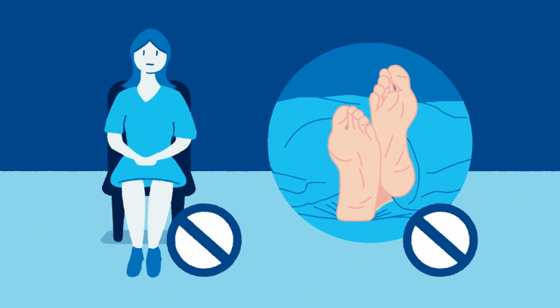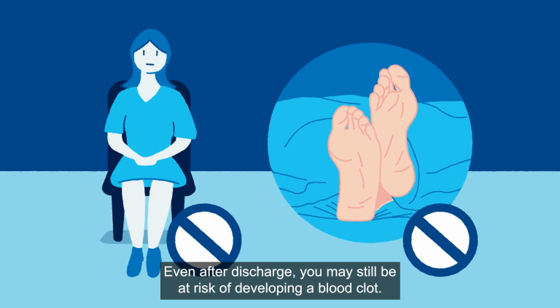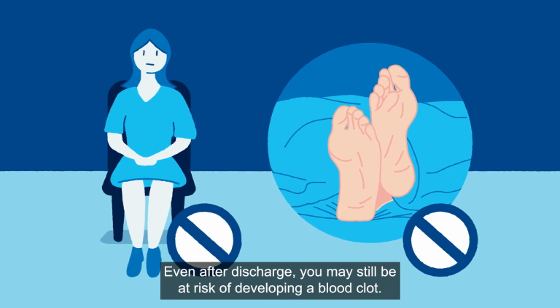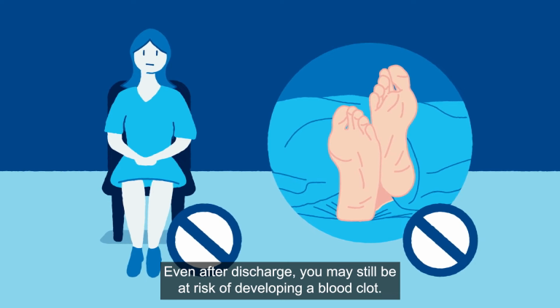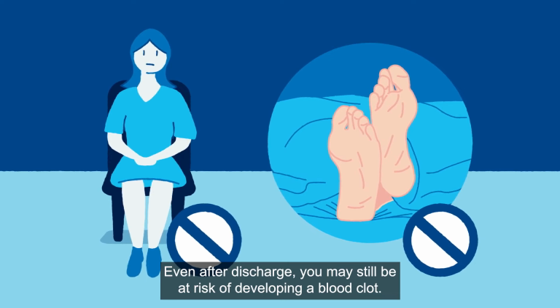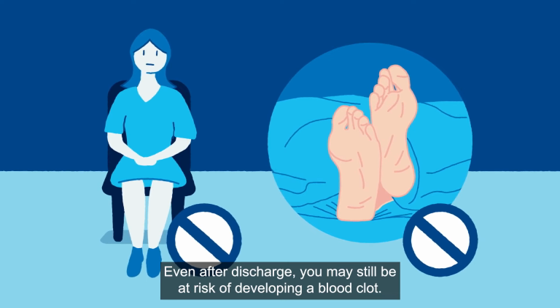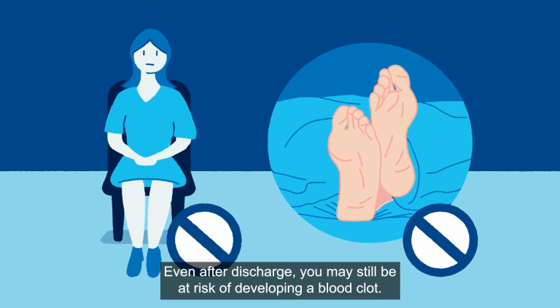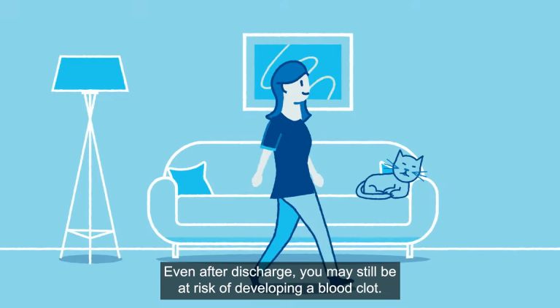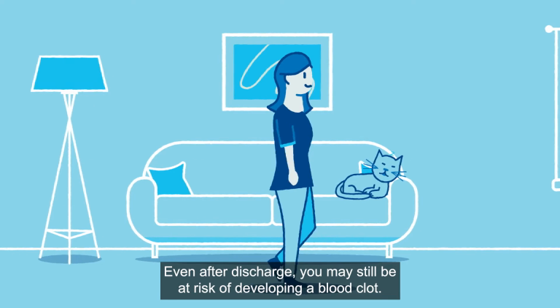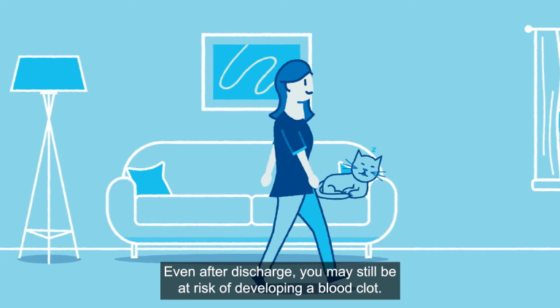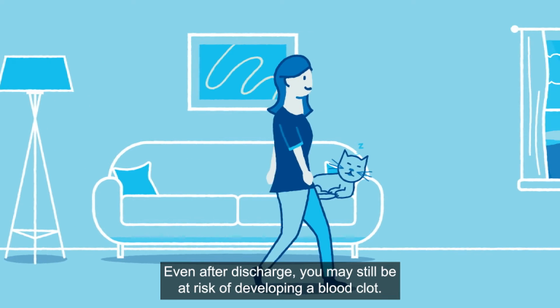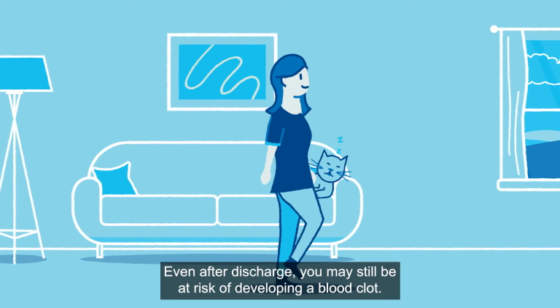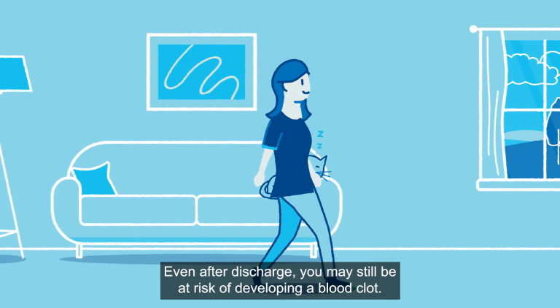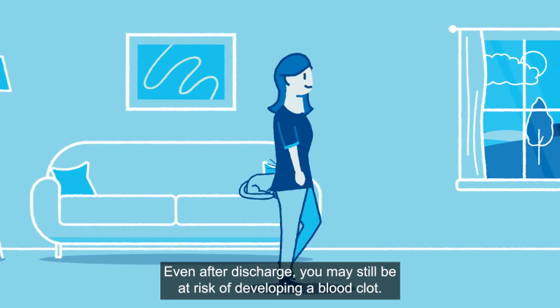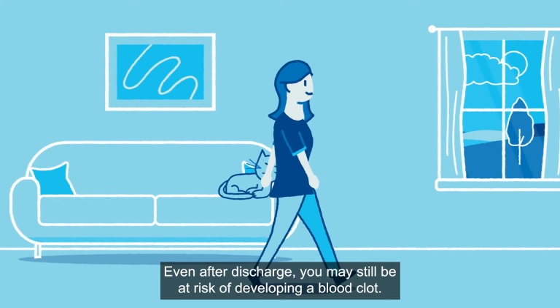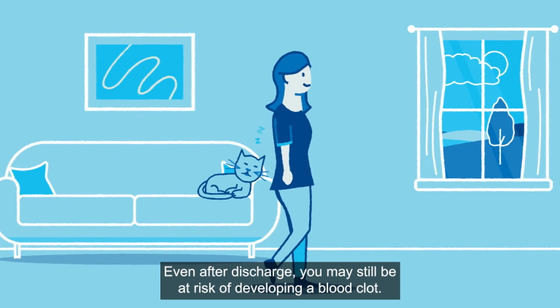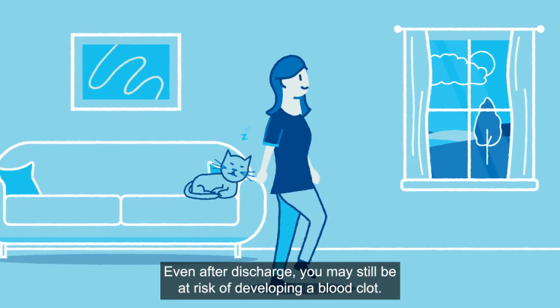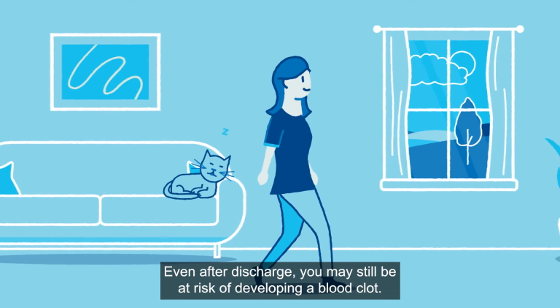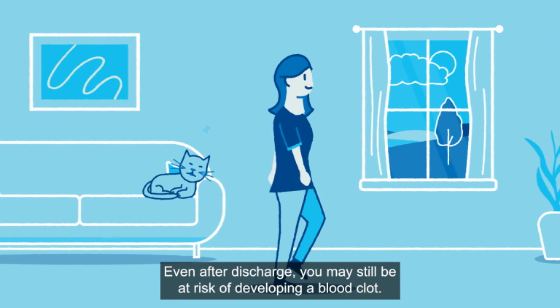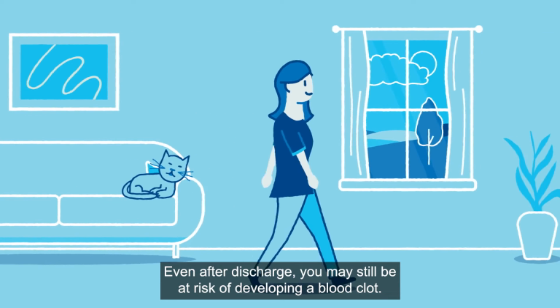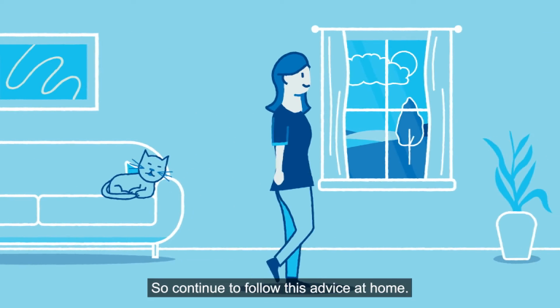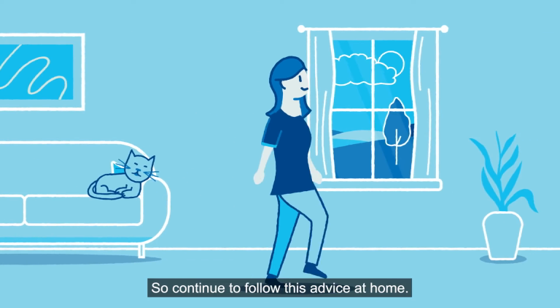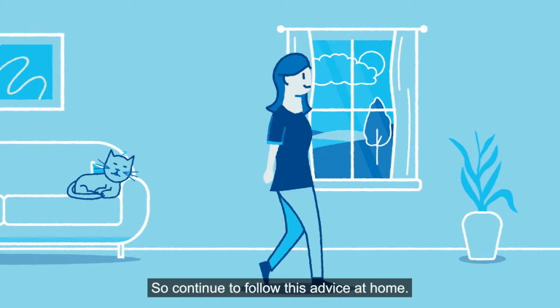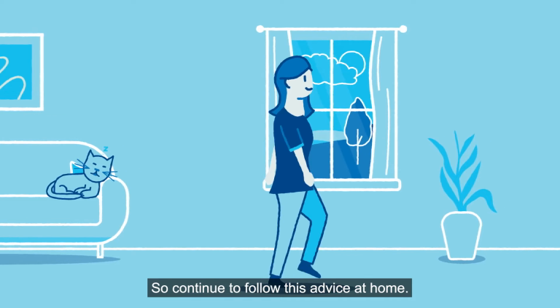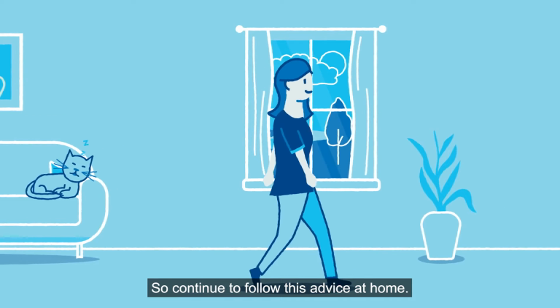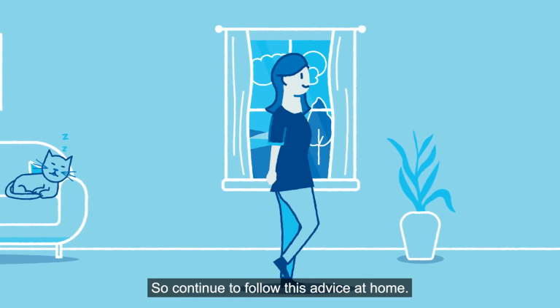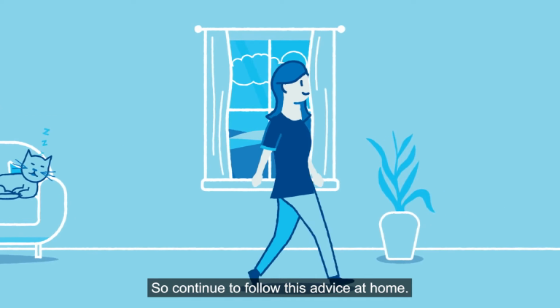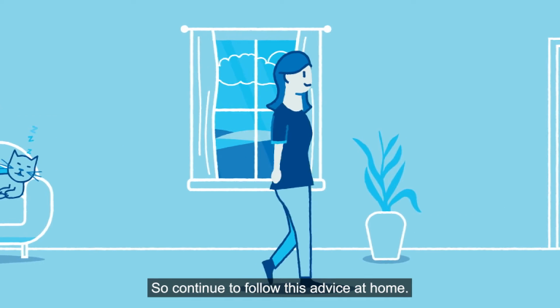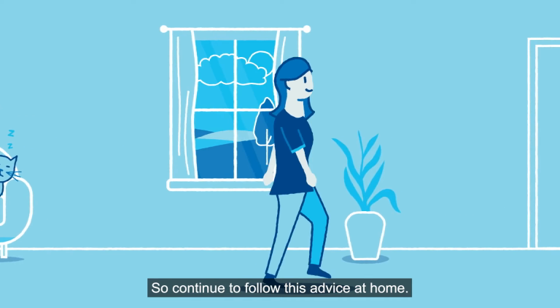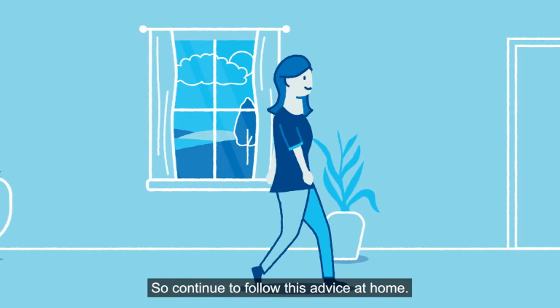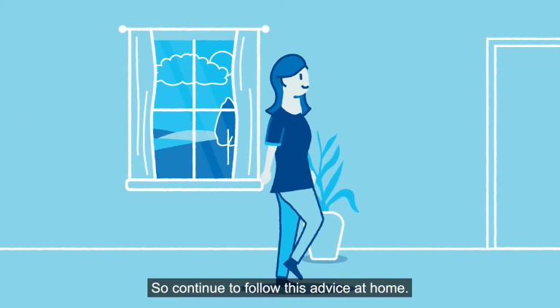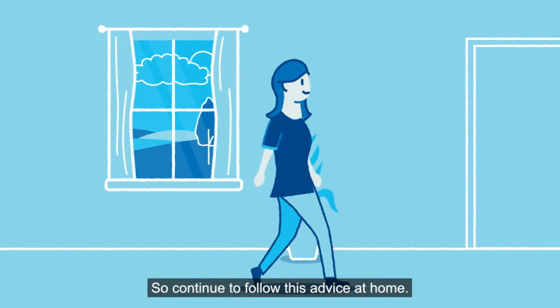Even after discharge, you may still be at risk of developing a blood clot, so continue to follow this advice at home.